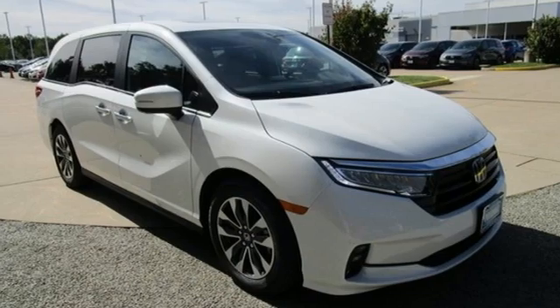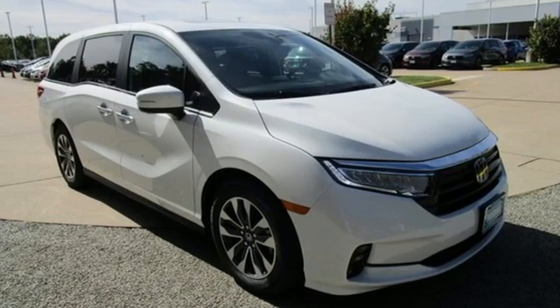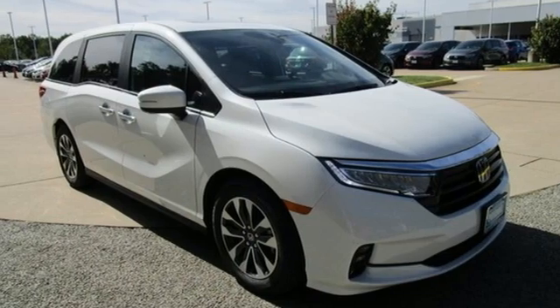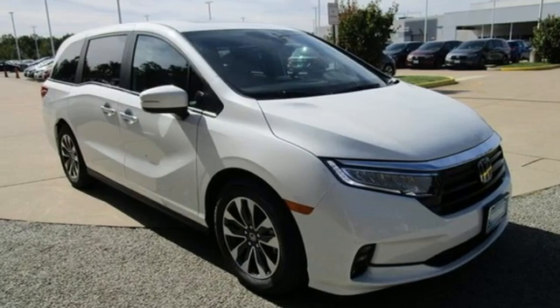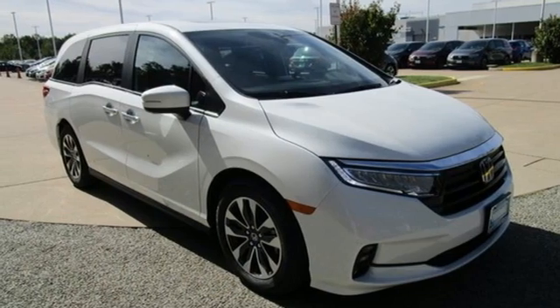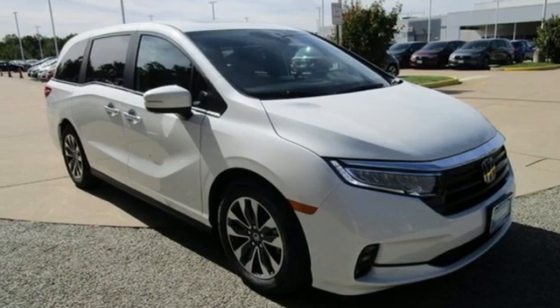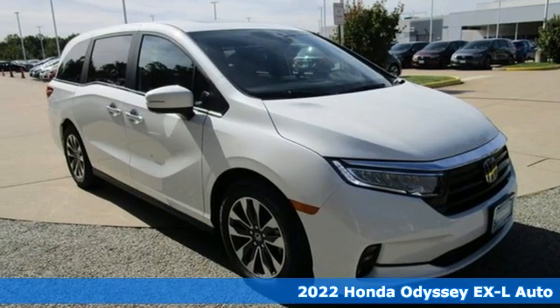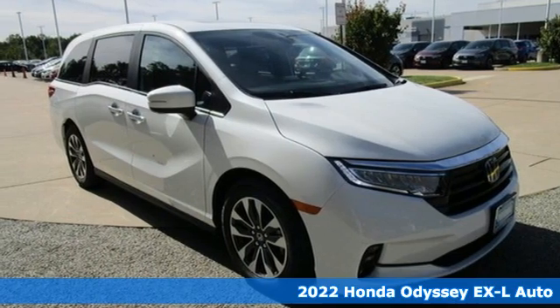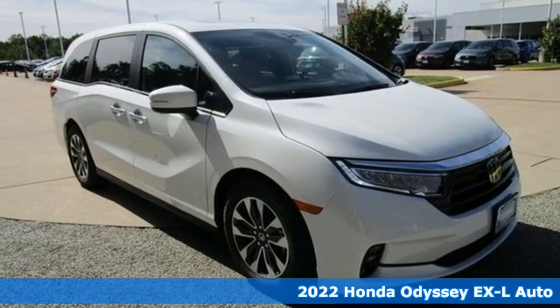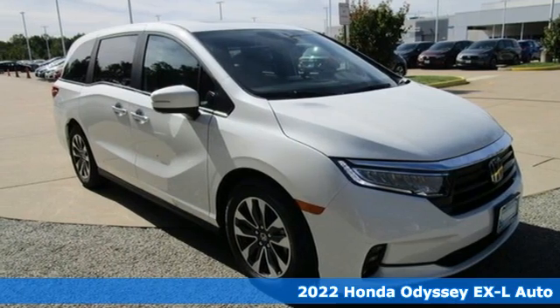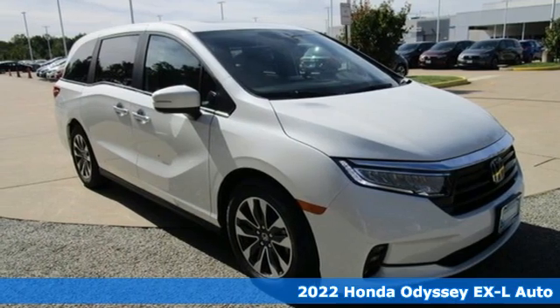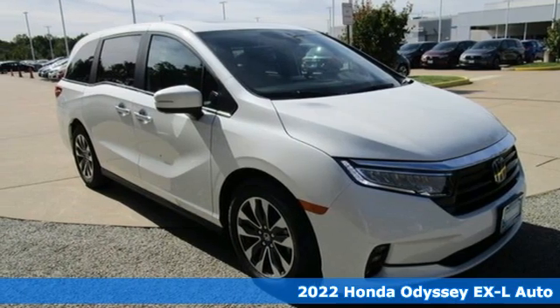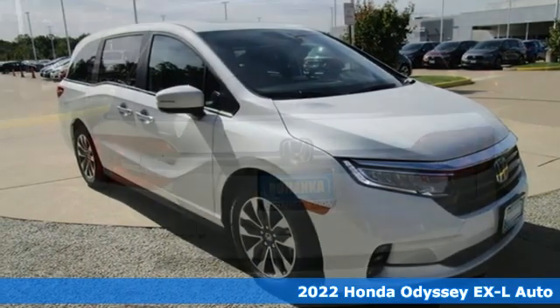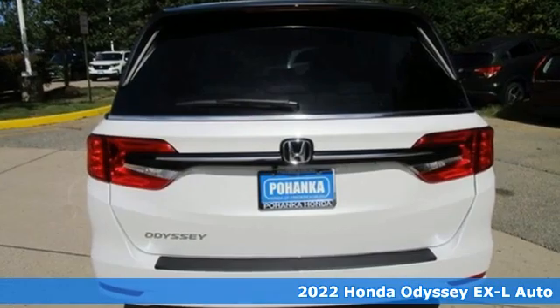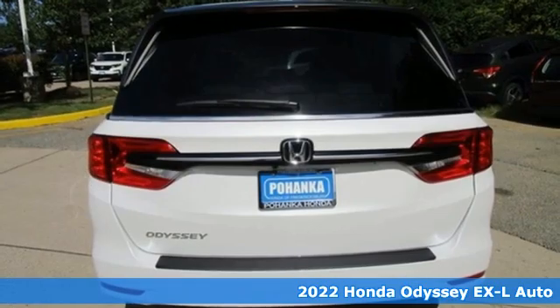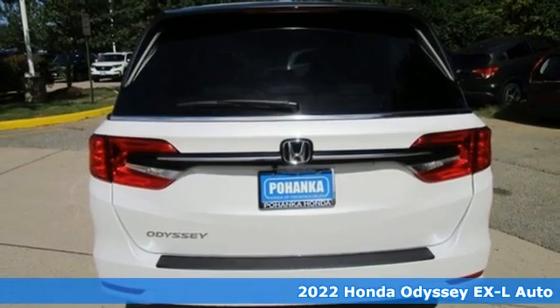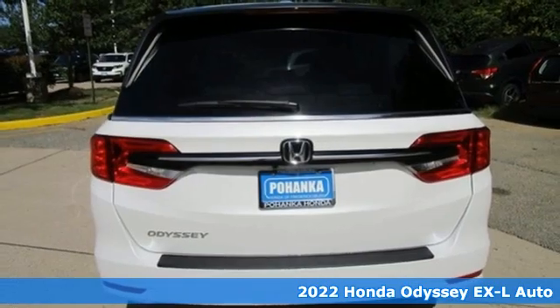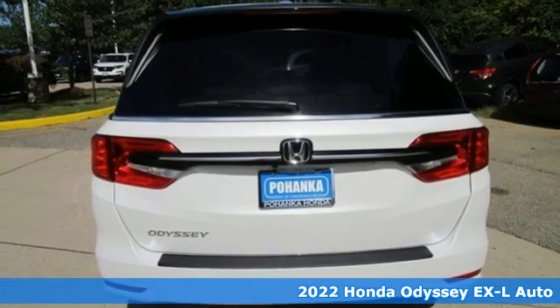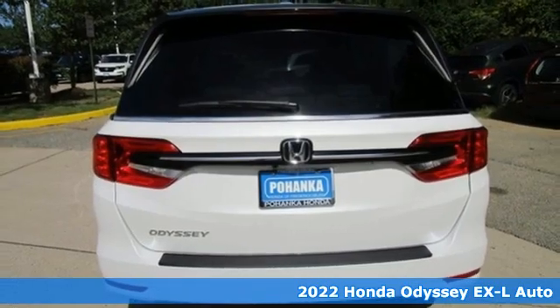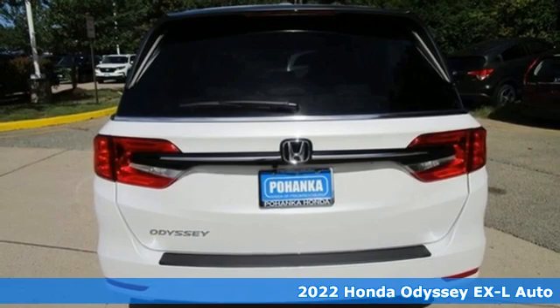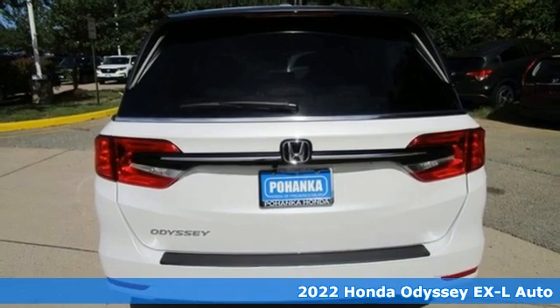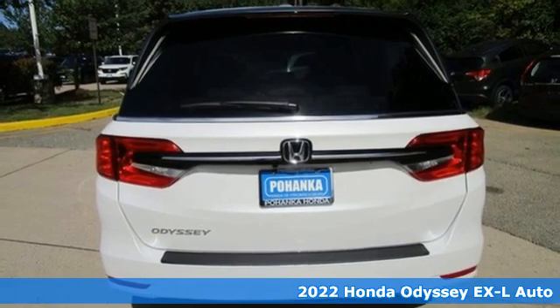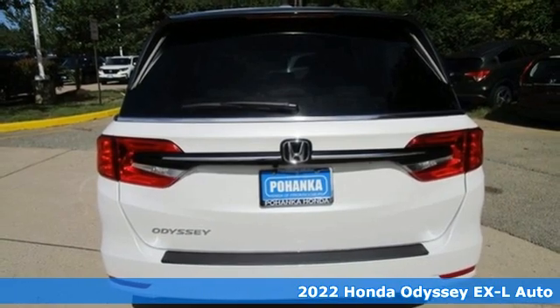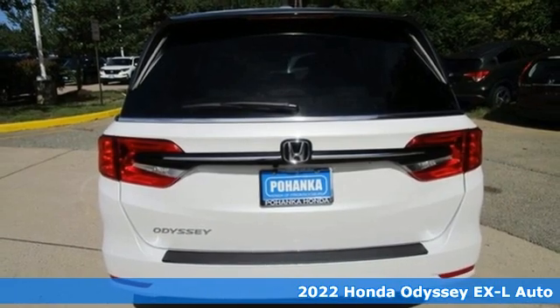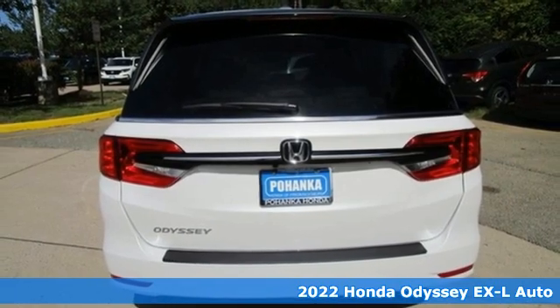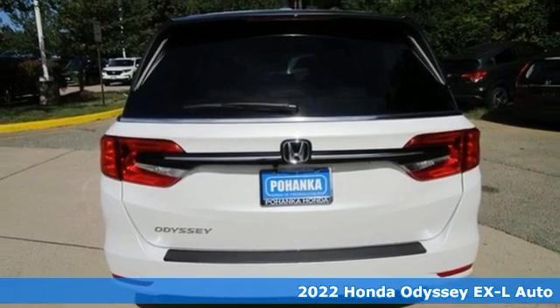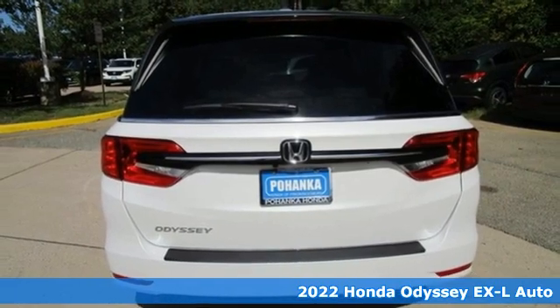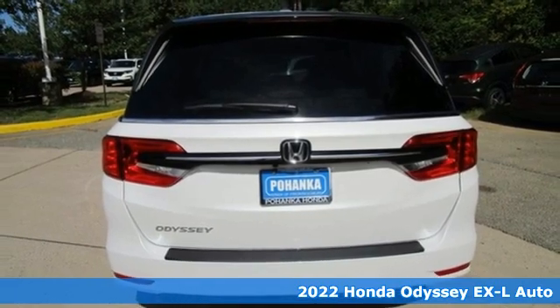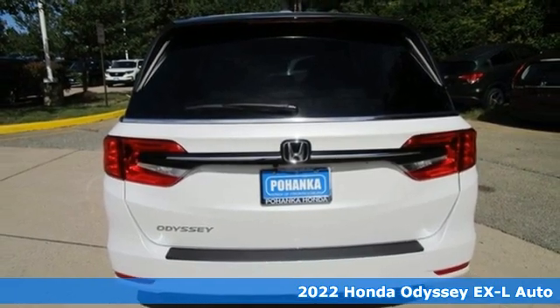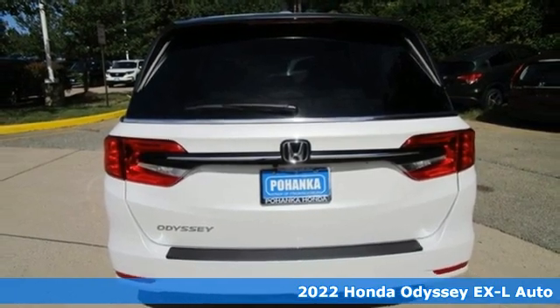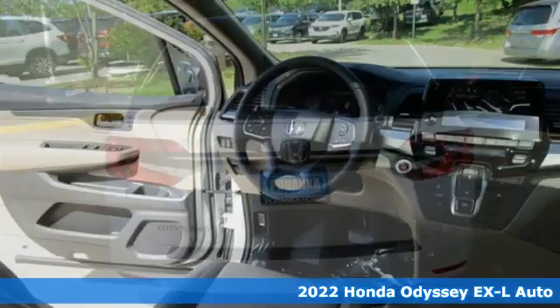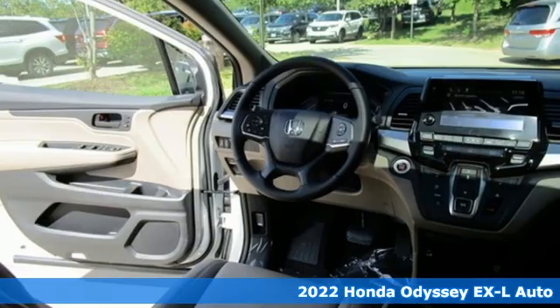Here's a new 2022 Honda Odyssey. From hood to hatch, it offers all the comforts and conveniences you could want.